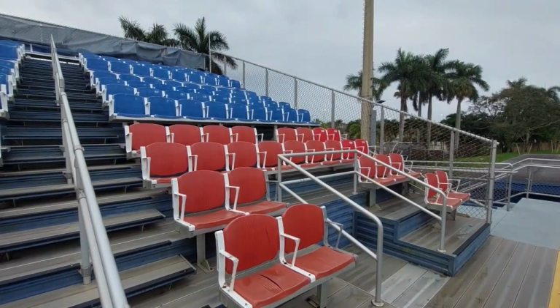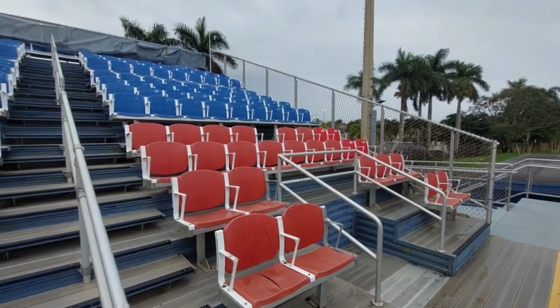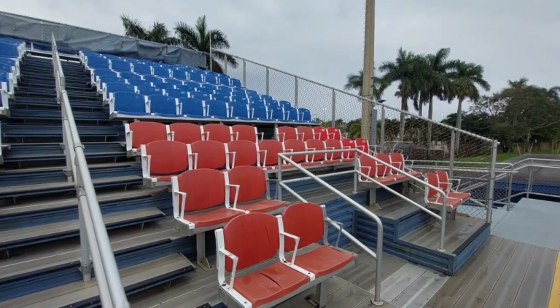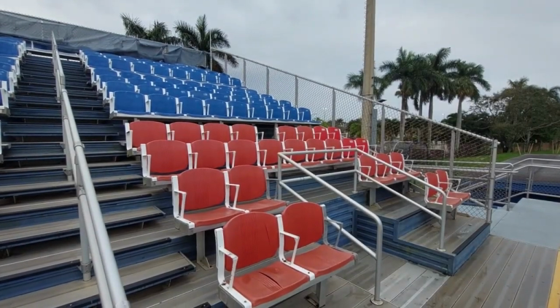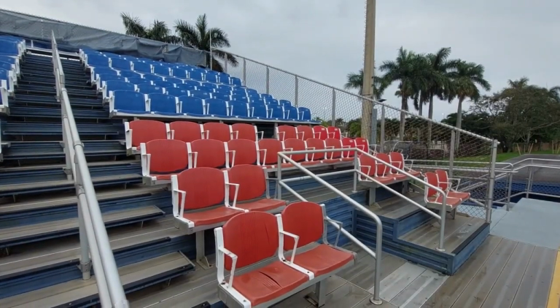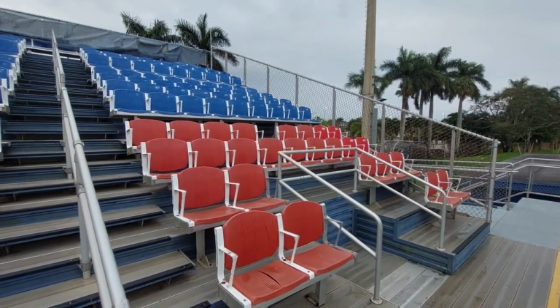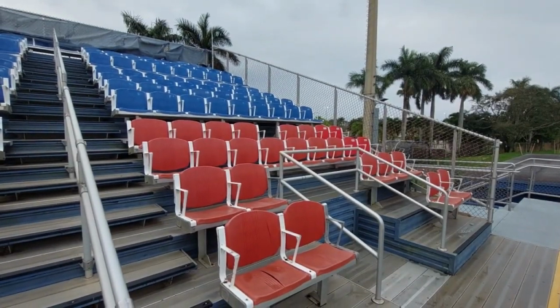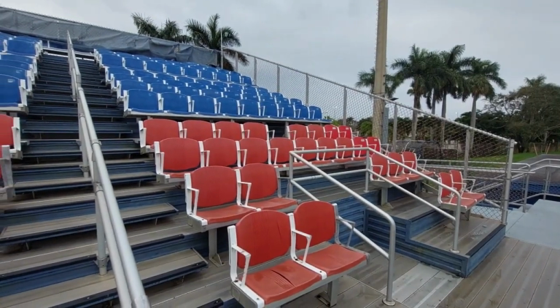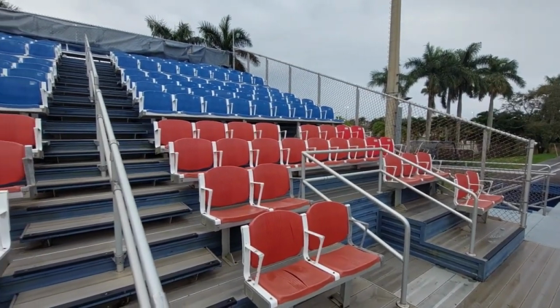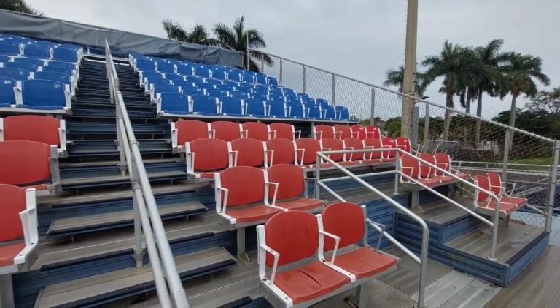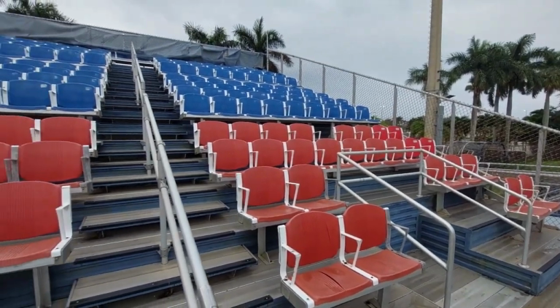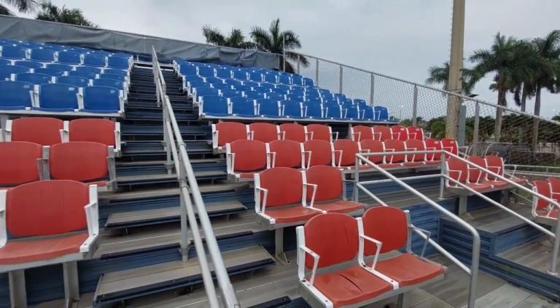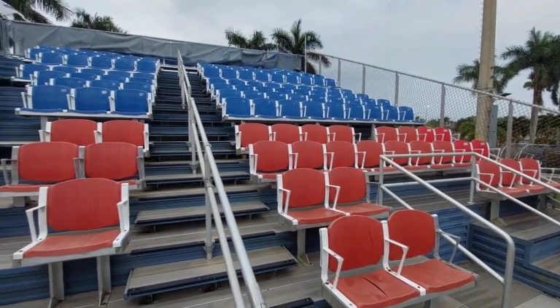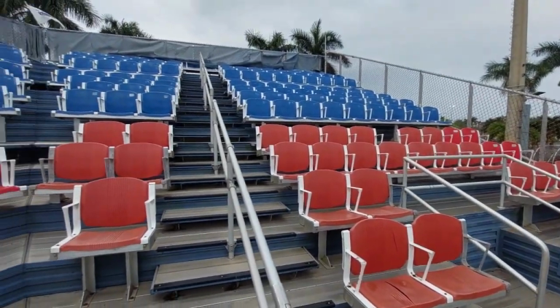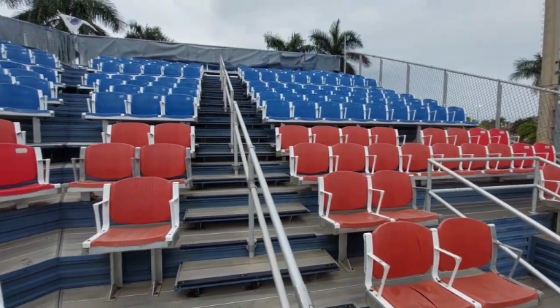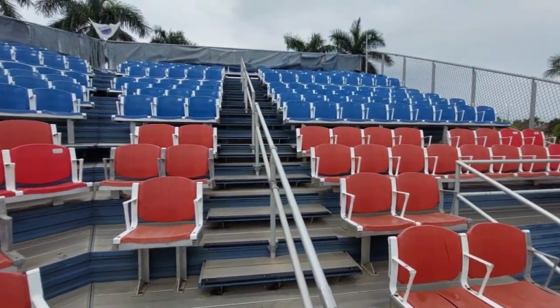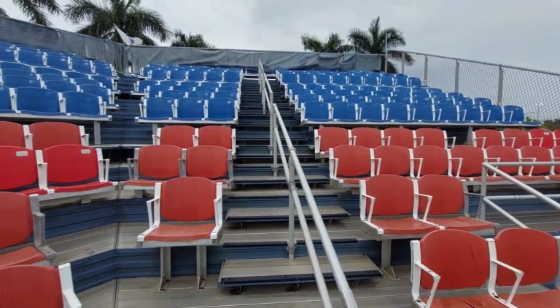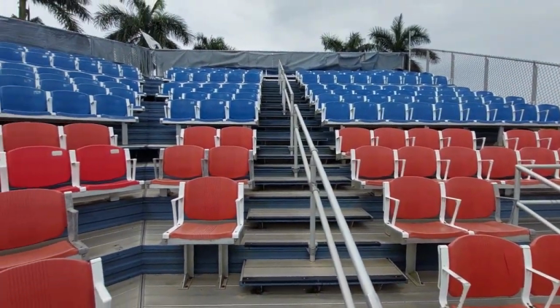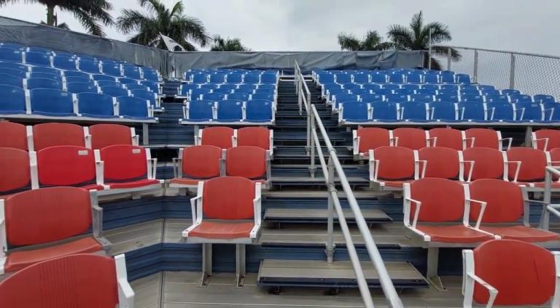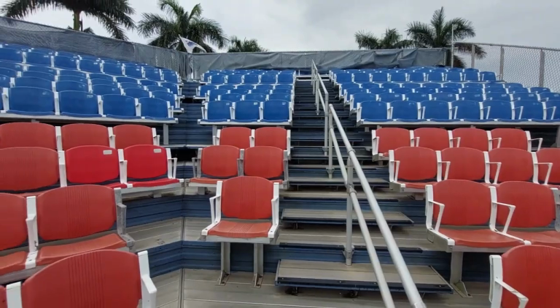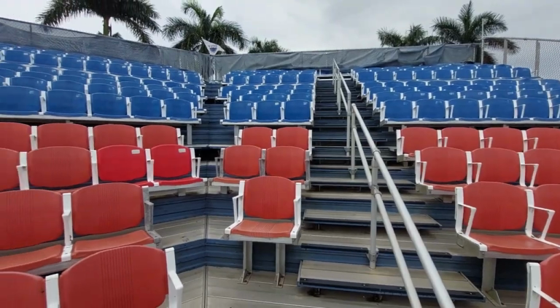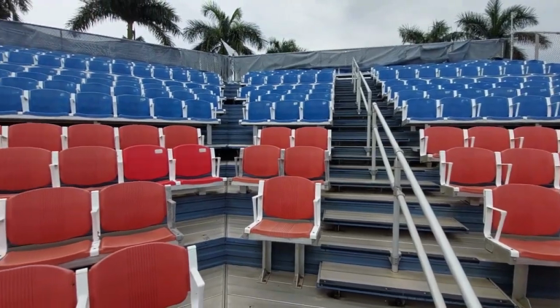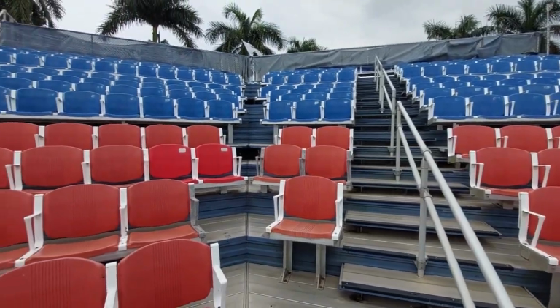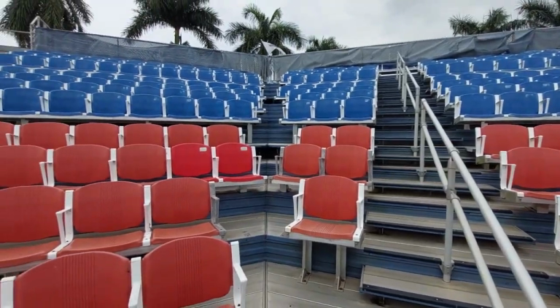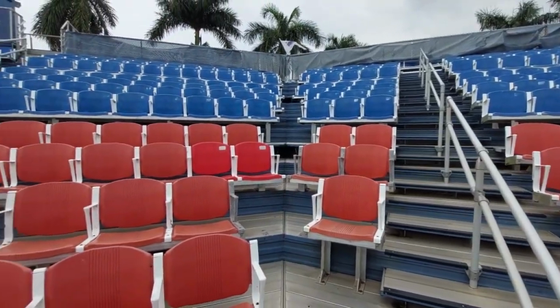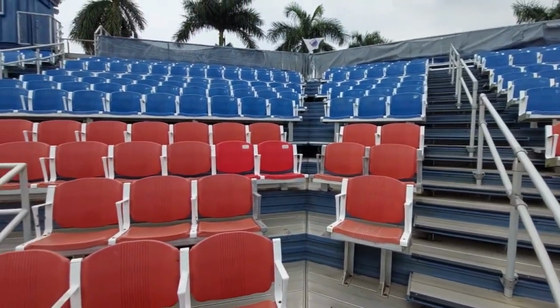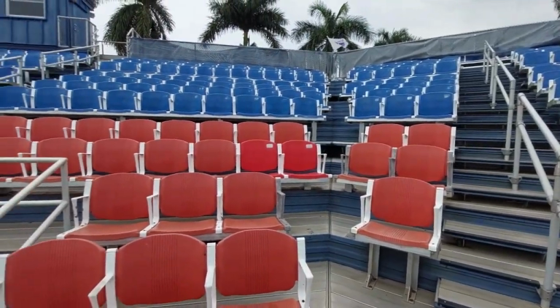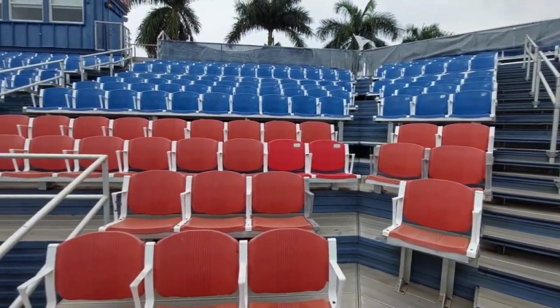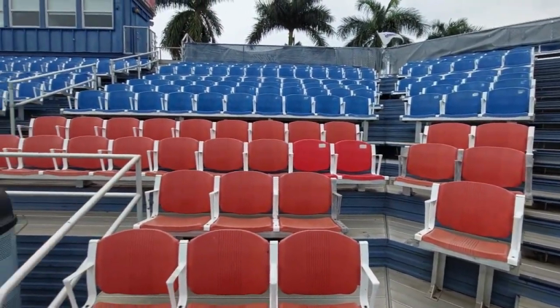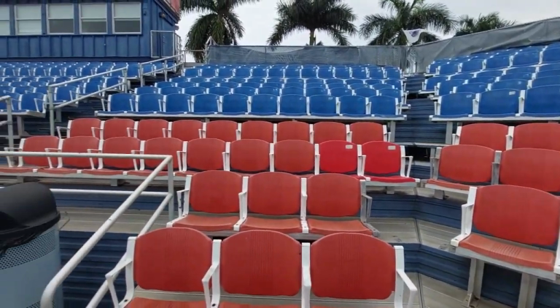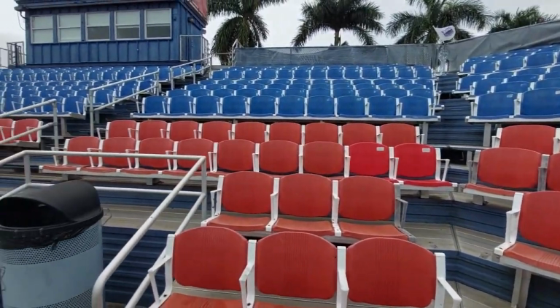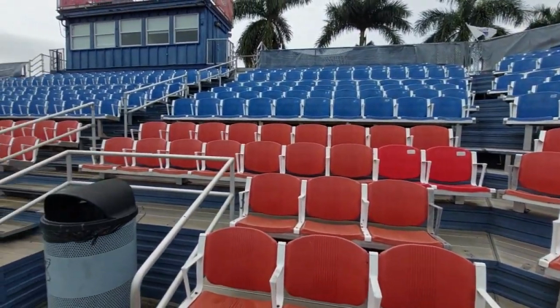Up in the stands, the seats have been torched back to vibrant red and blue colors, looking a lot better there as well.